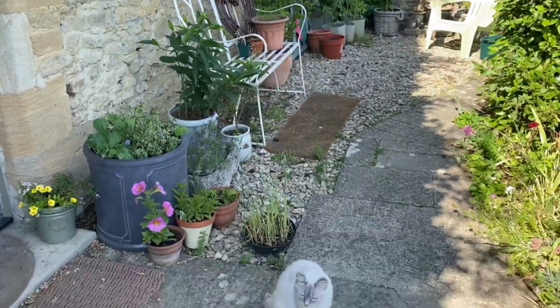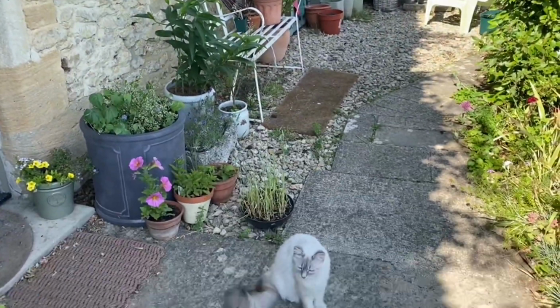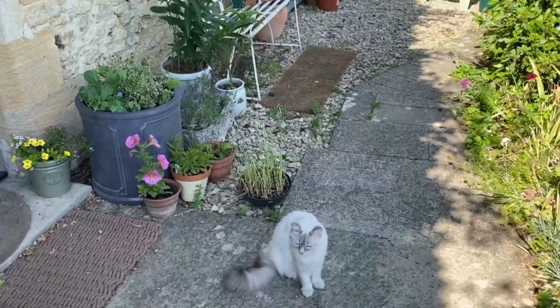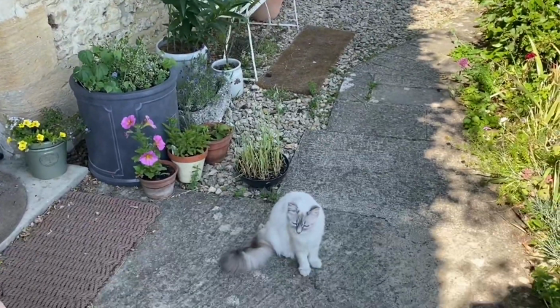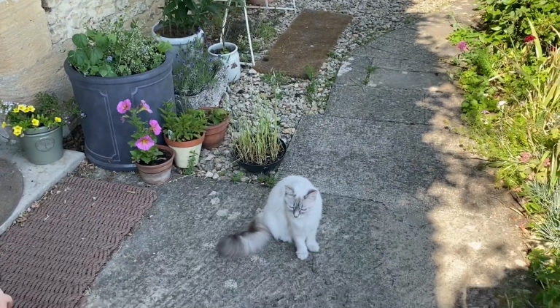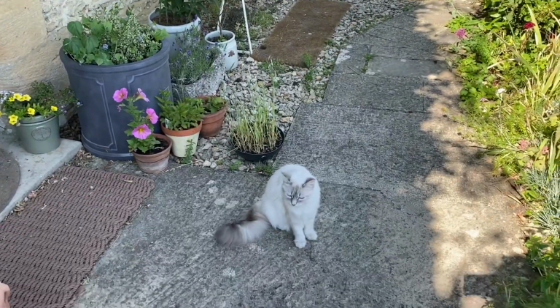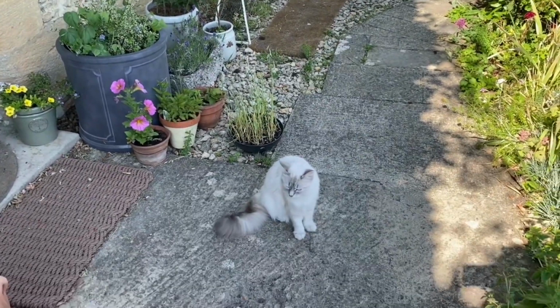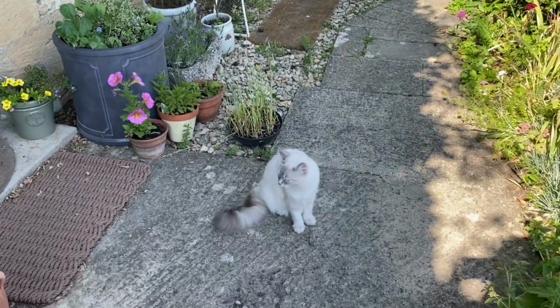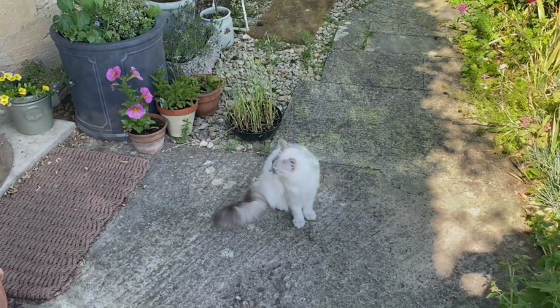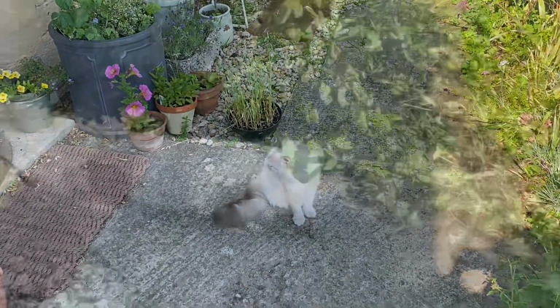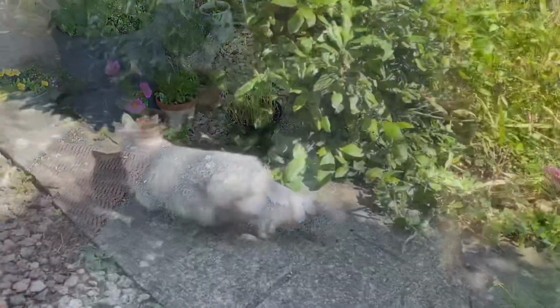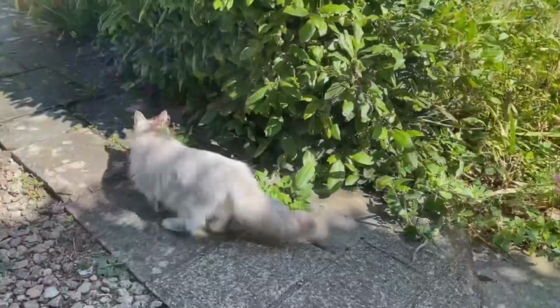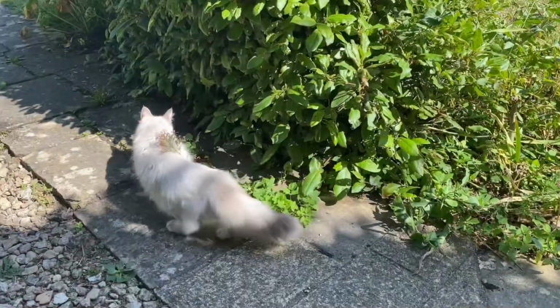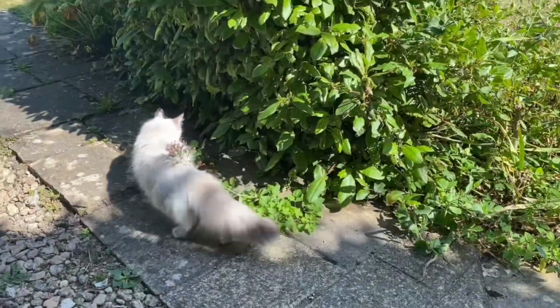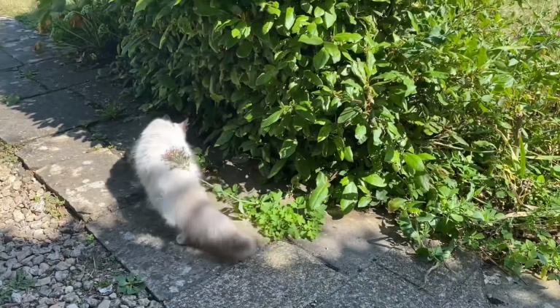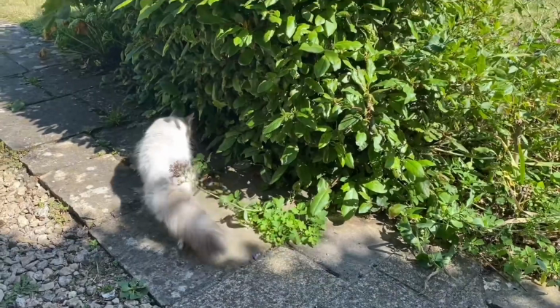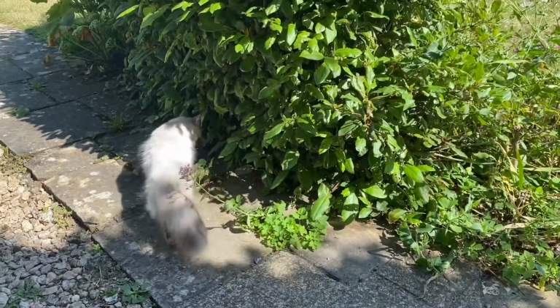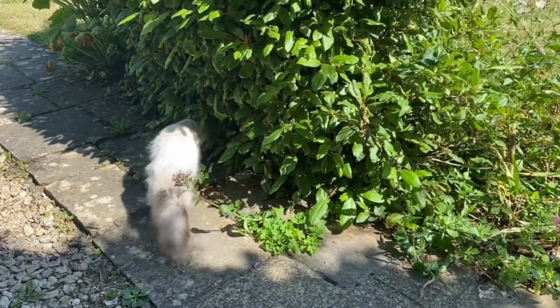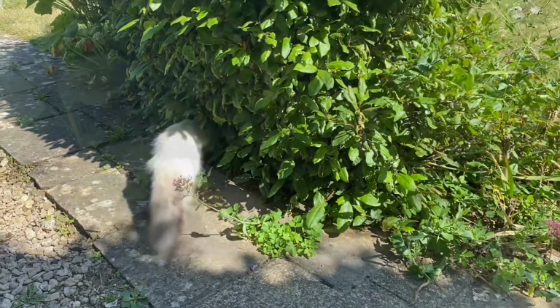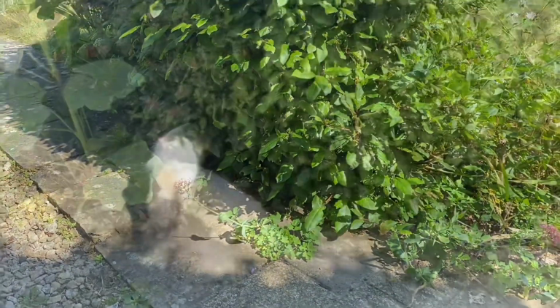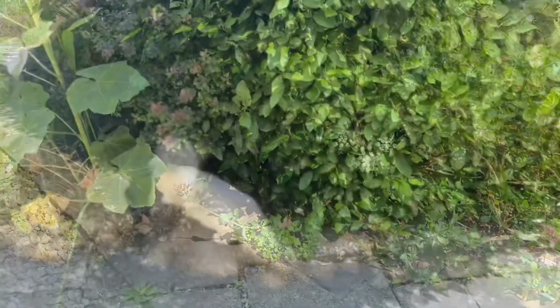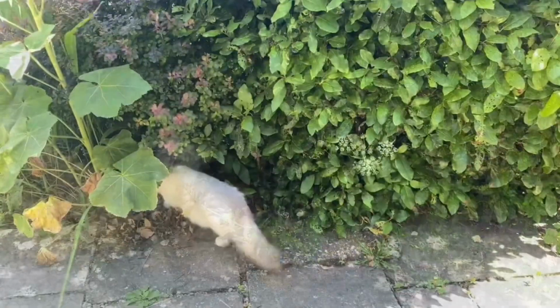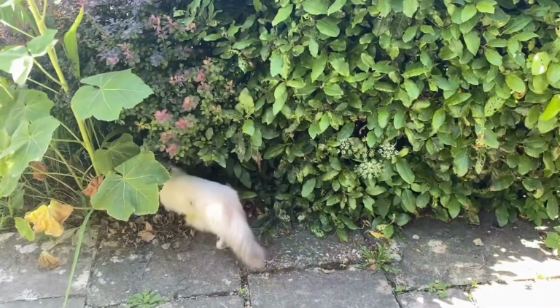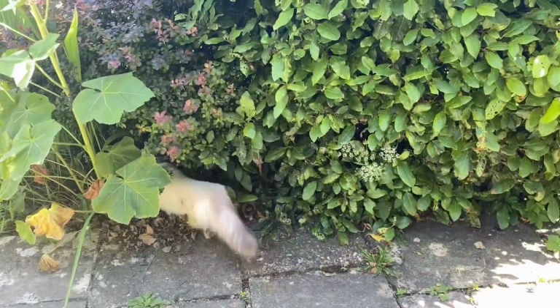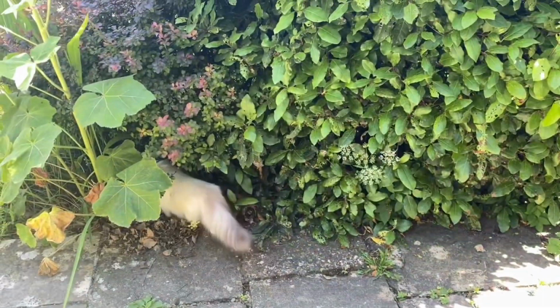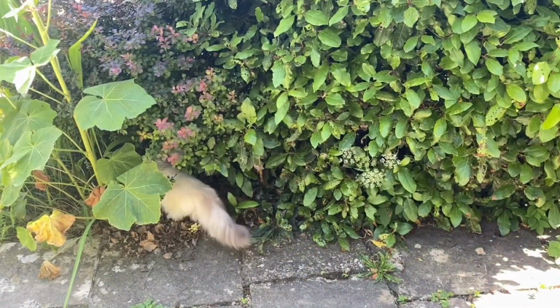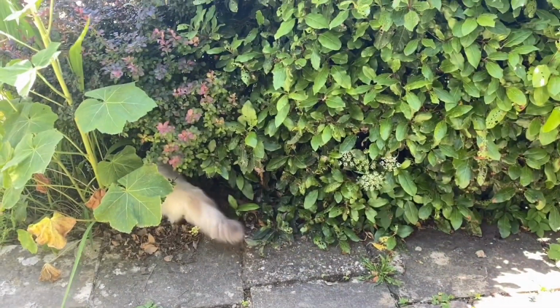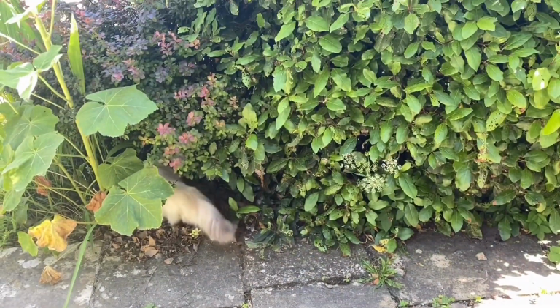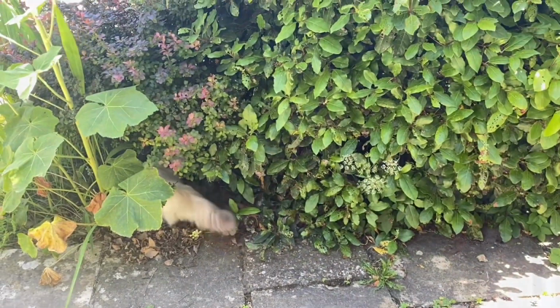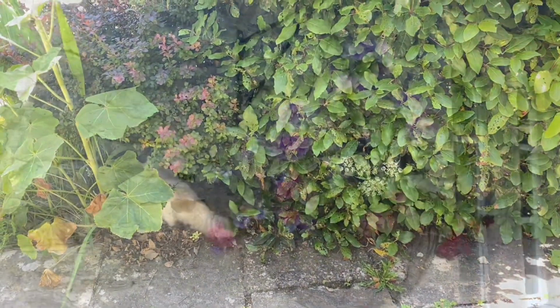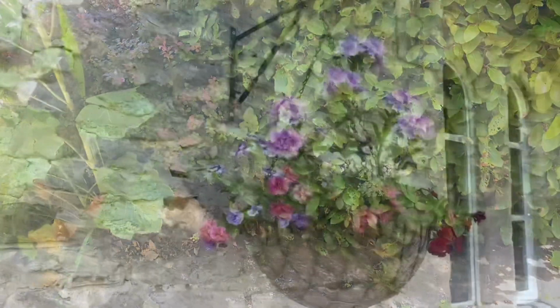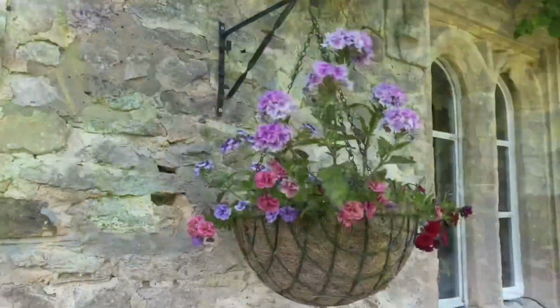So this is my kitten, Peppa. She loves to come outside with me and explore and has found a little hideaway under a bush.